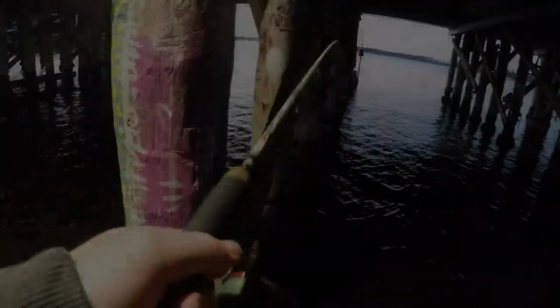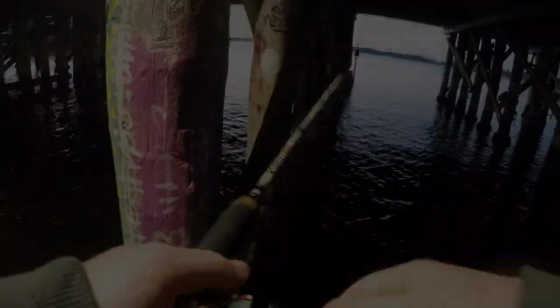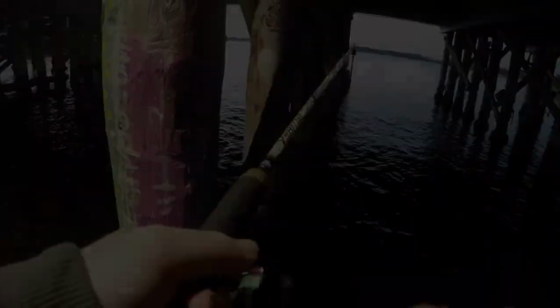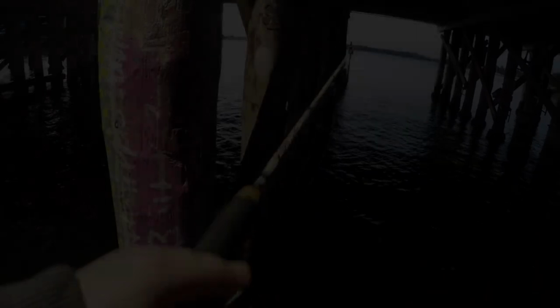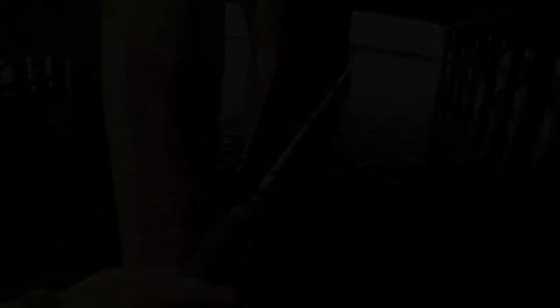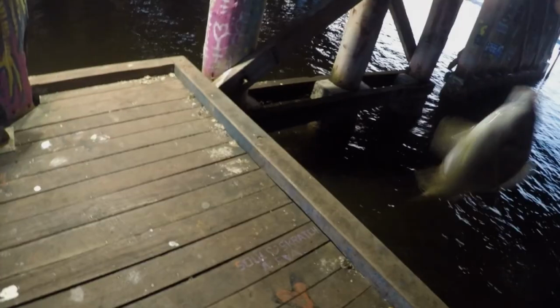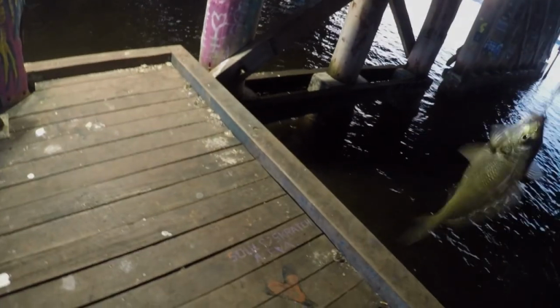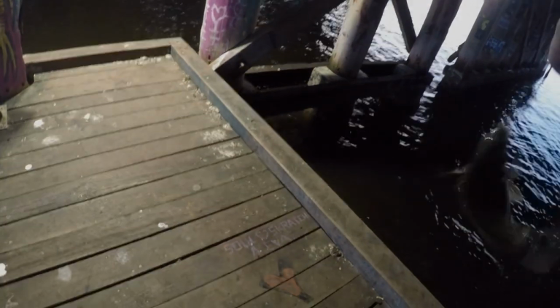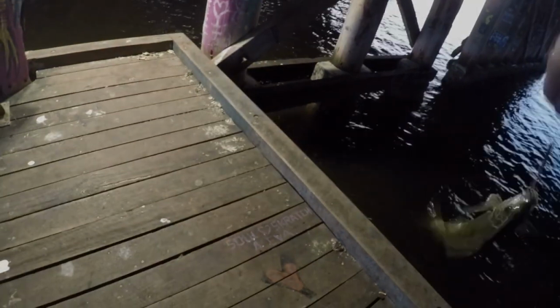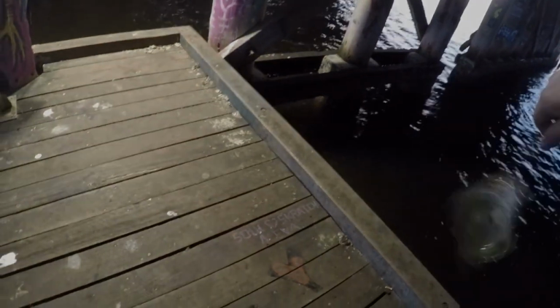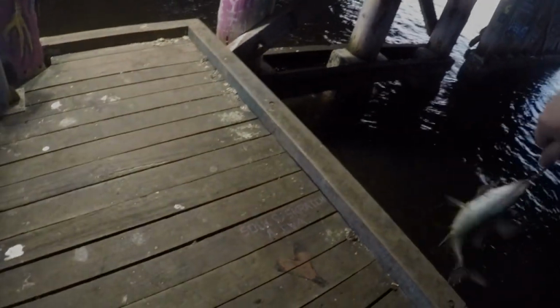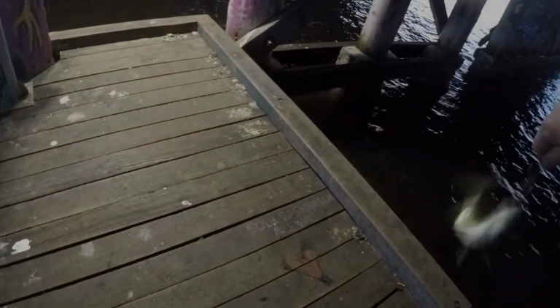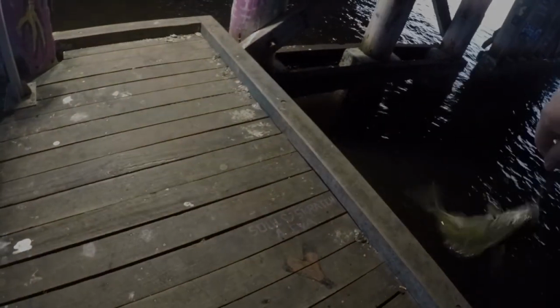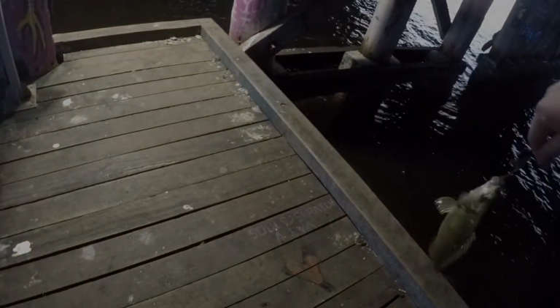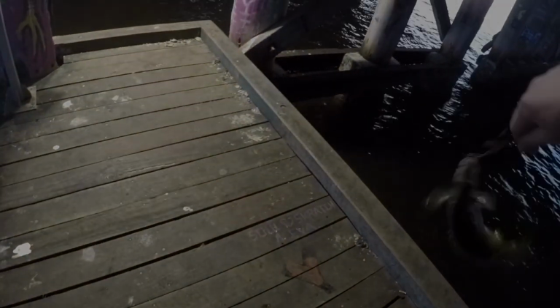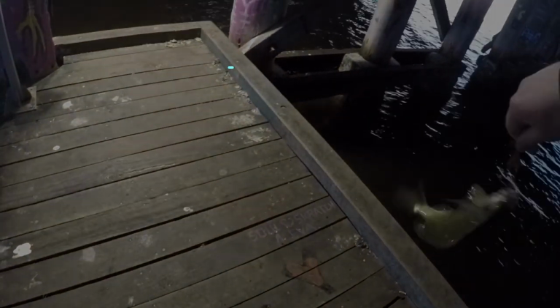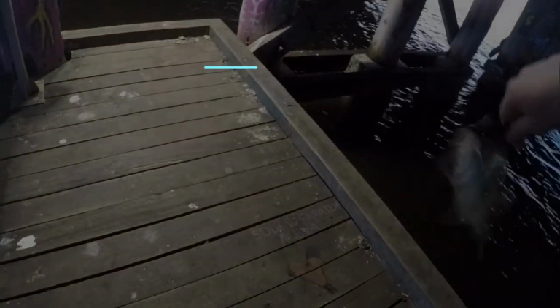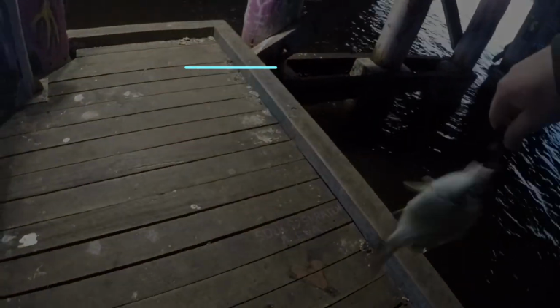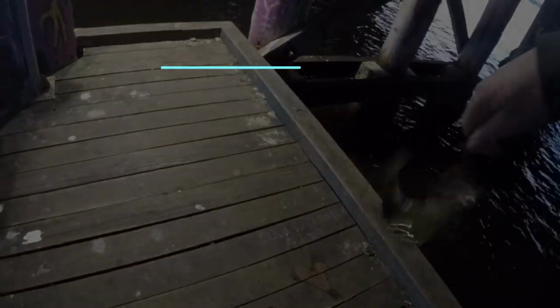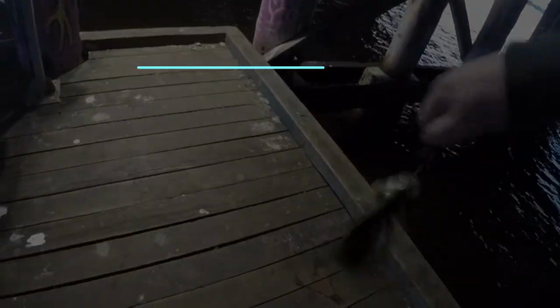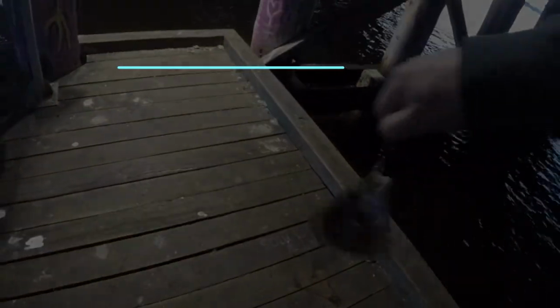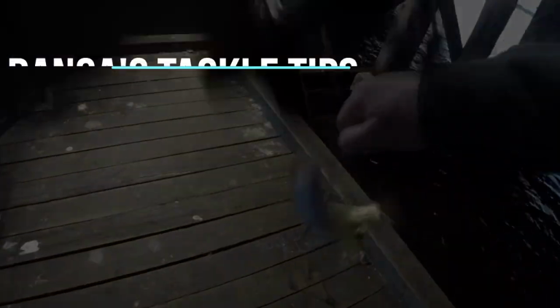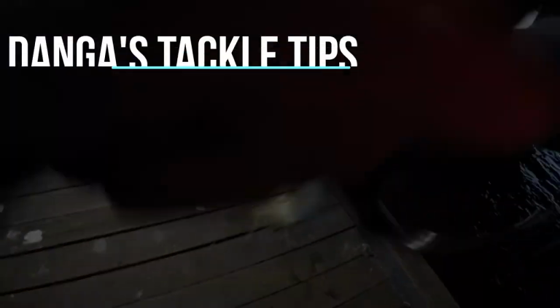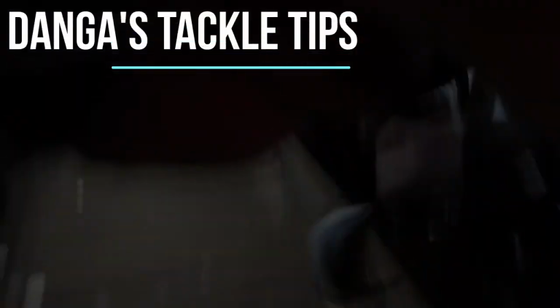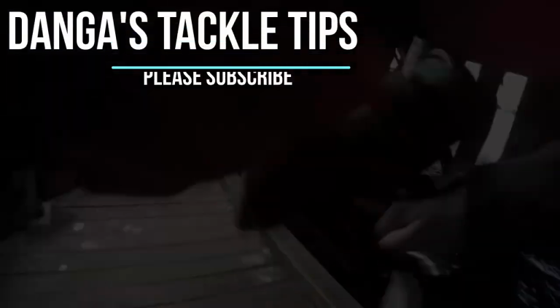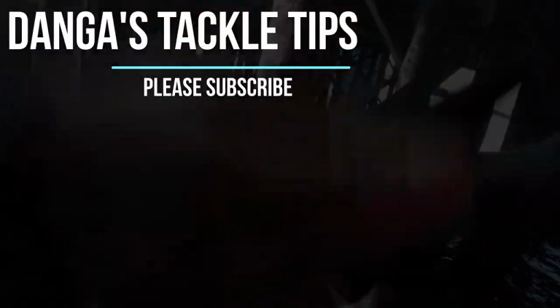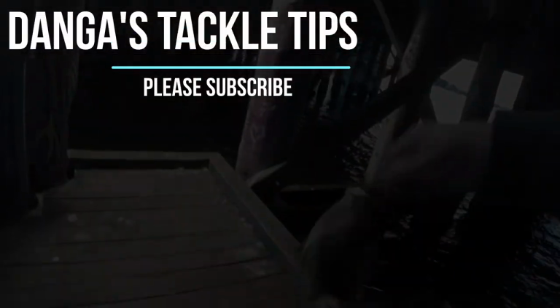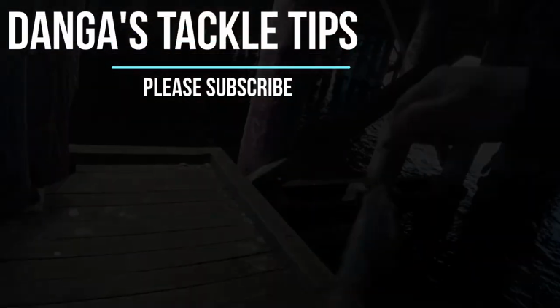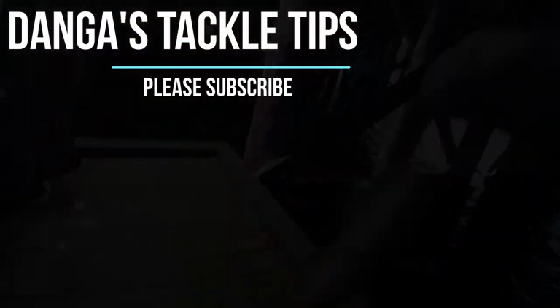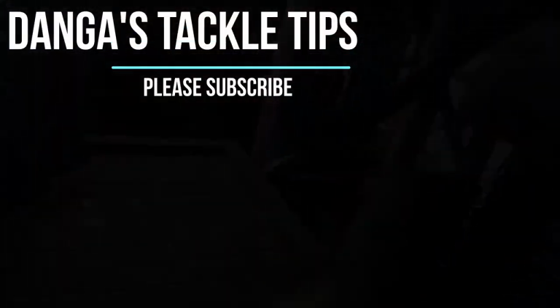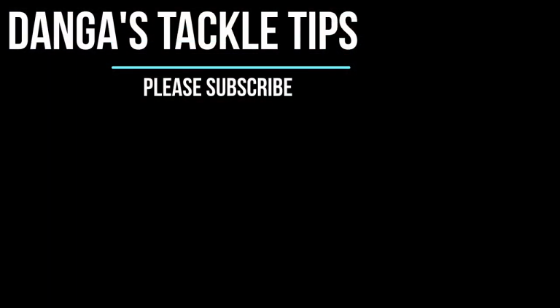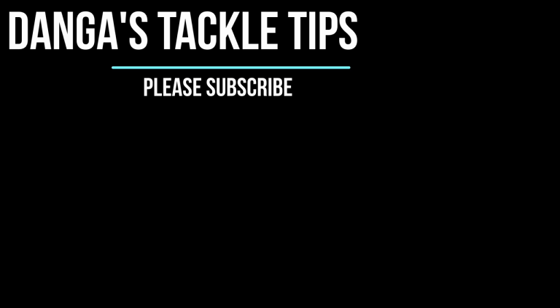For more bream and Perth metro videos, please subscribe. Feel free to ask any questions in the comments section.